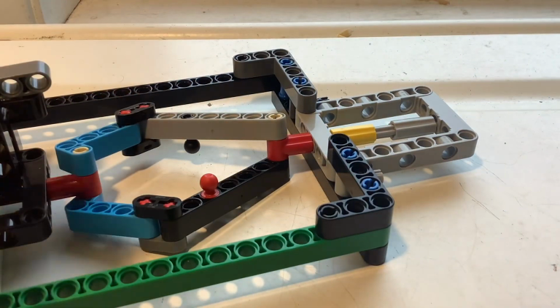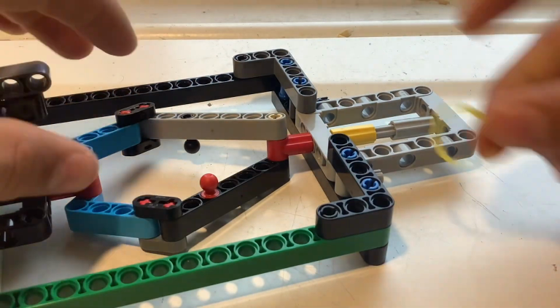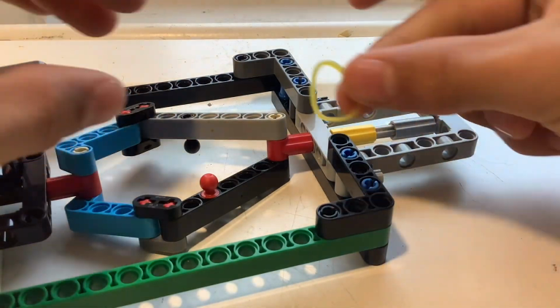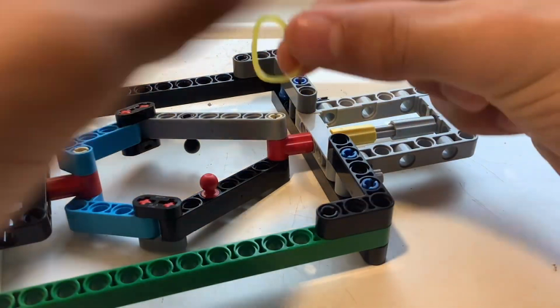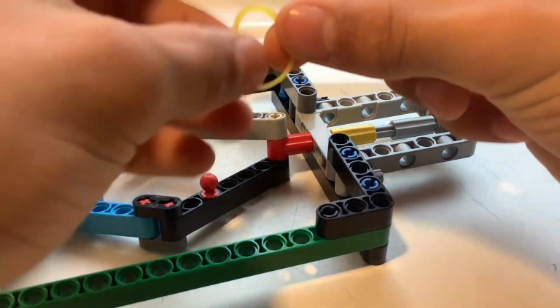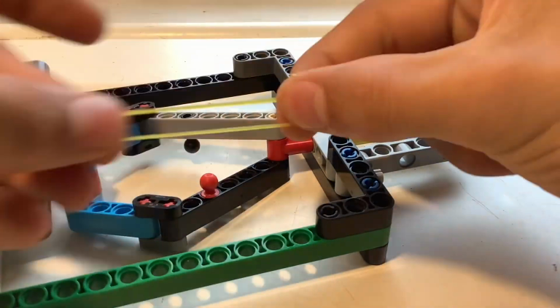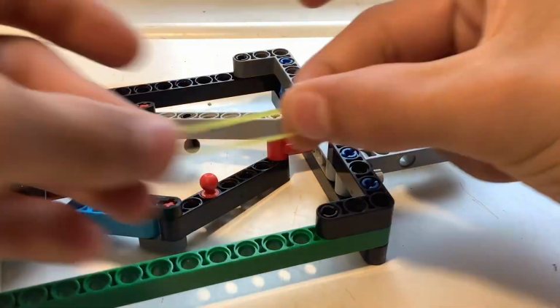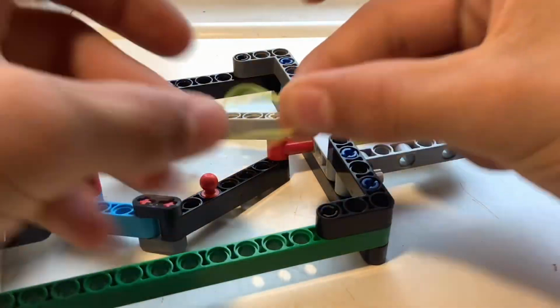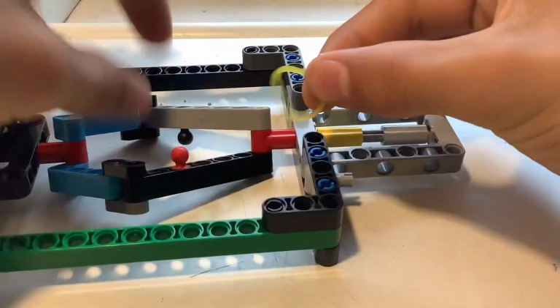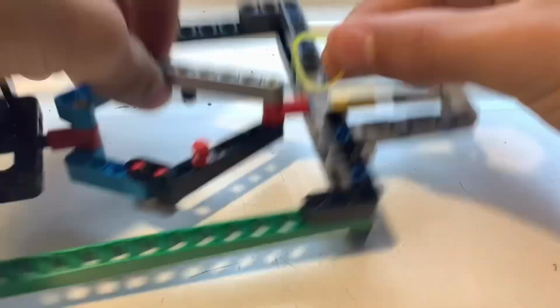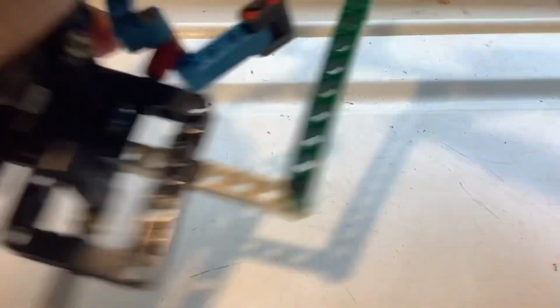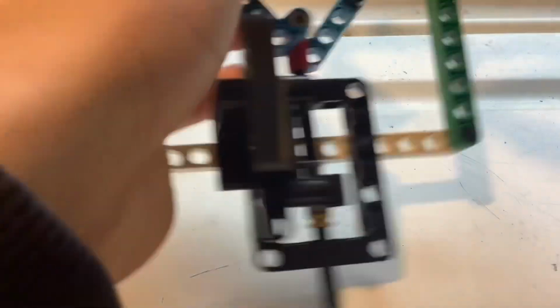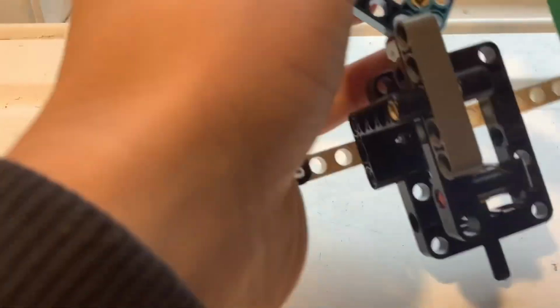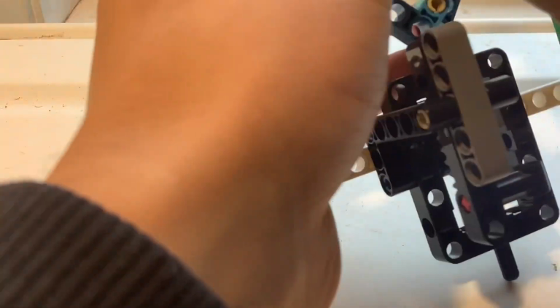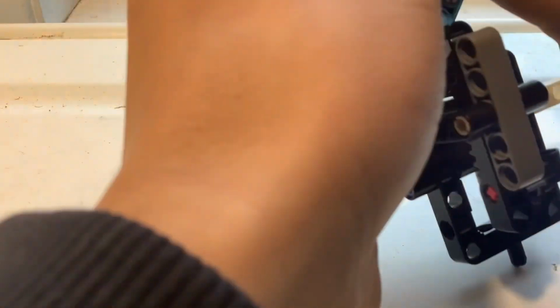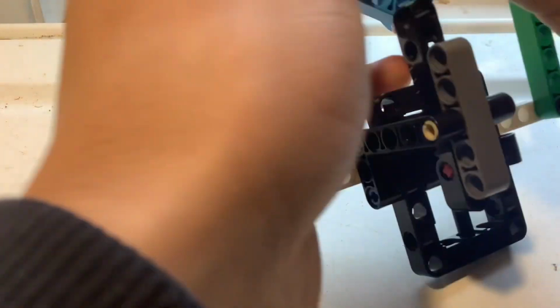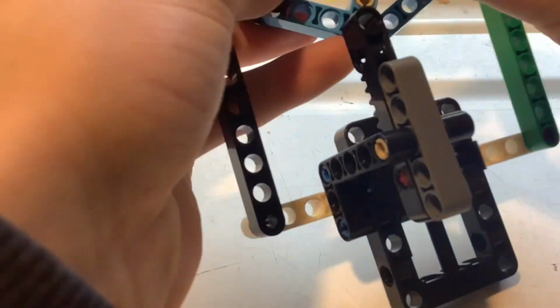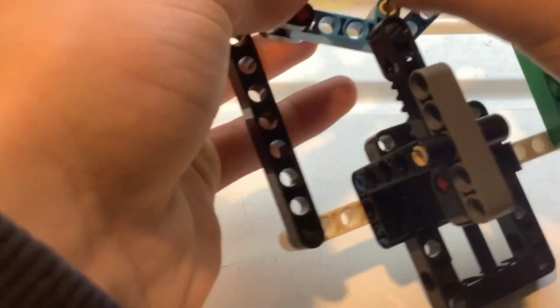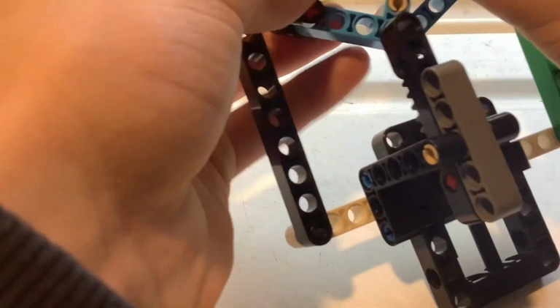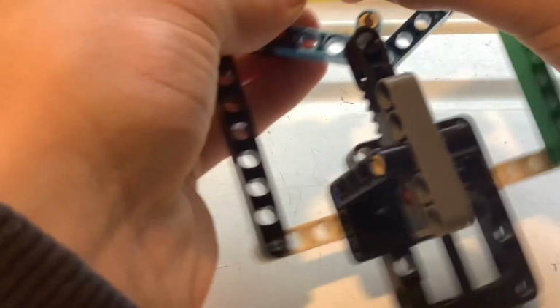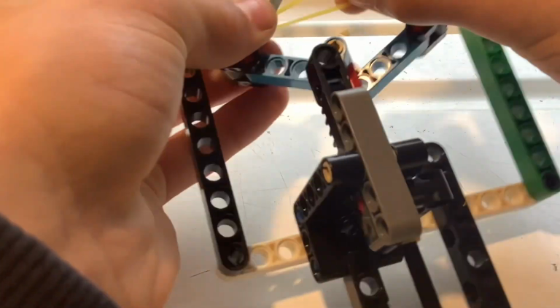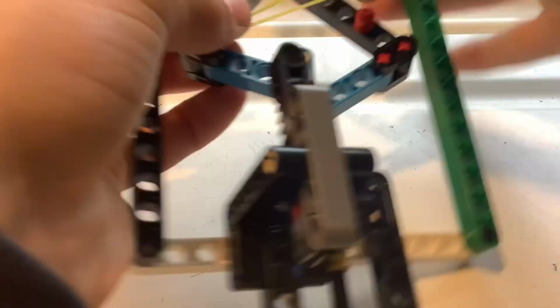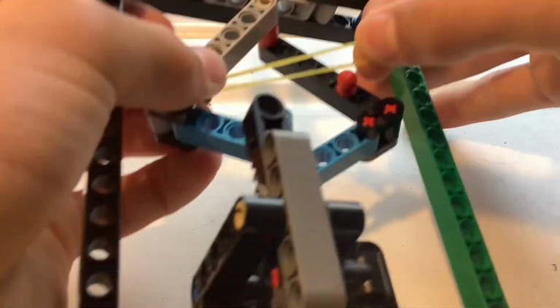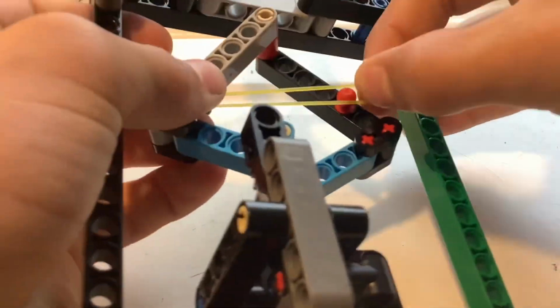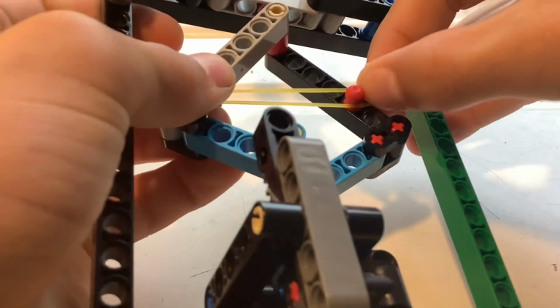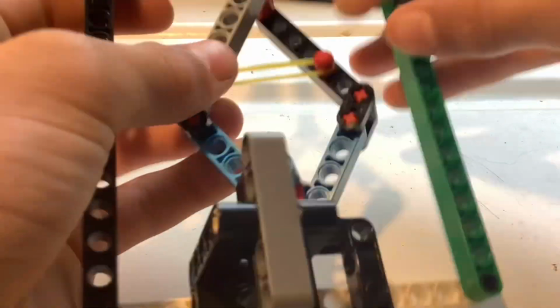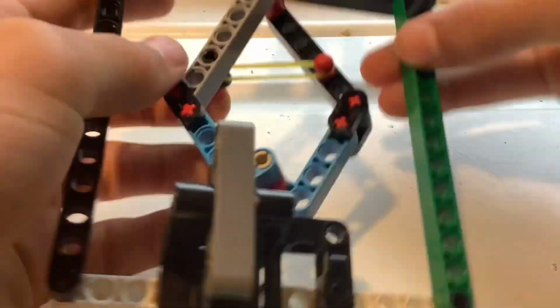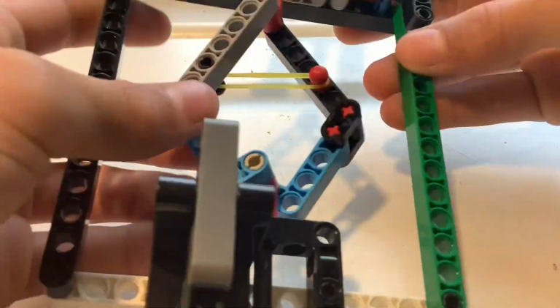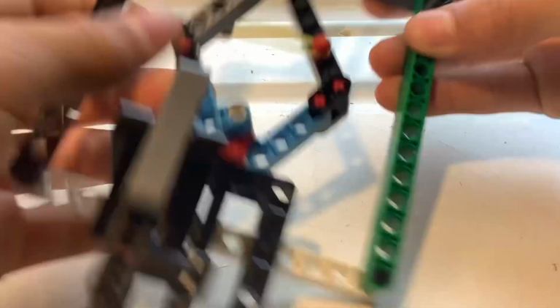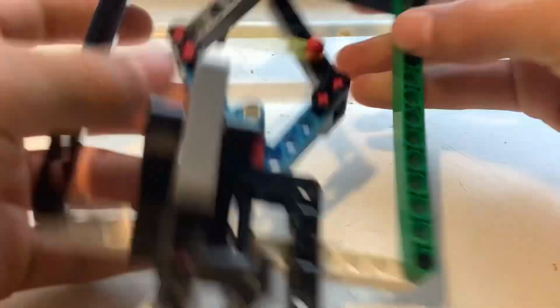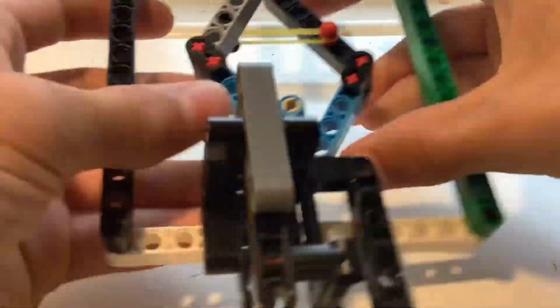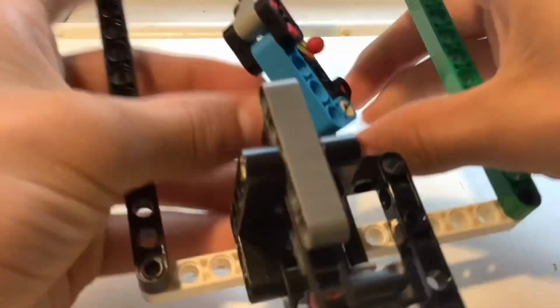Now we need to put a rubber band on. The more rubber band you have, the faster it will have to spin.